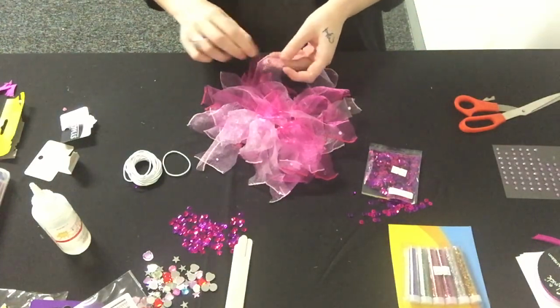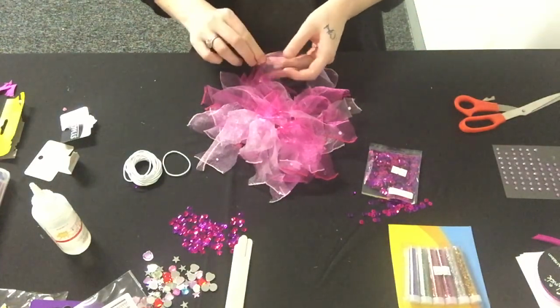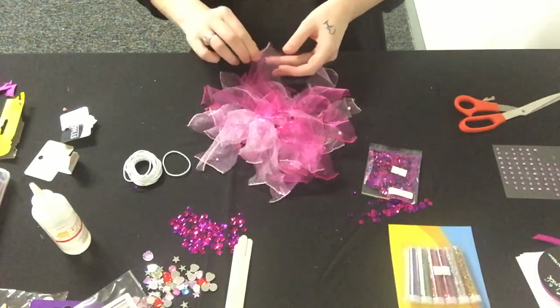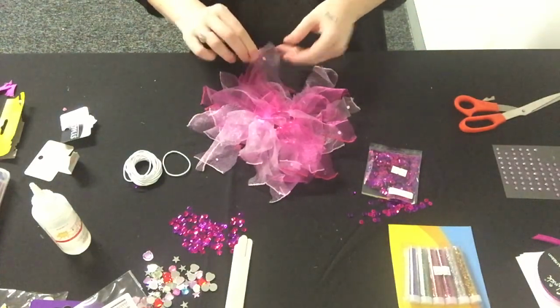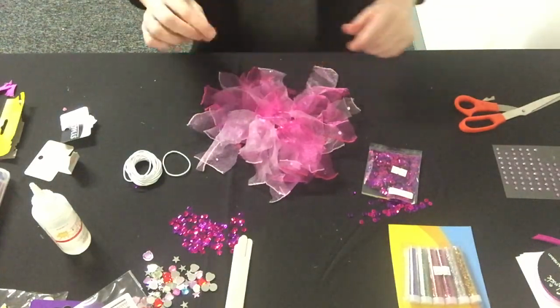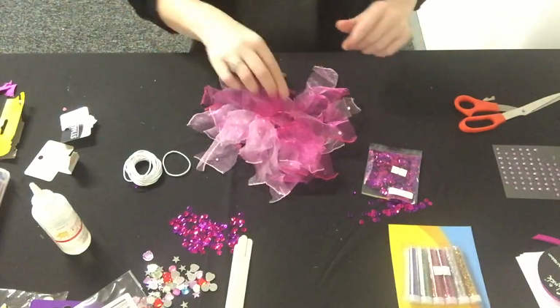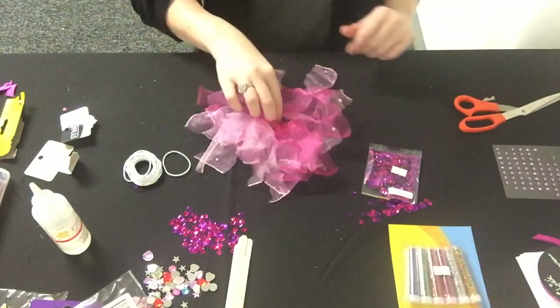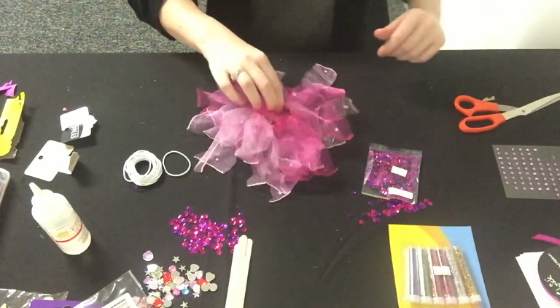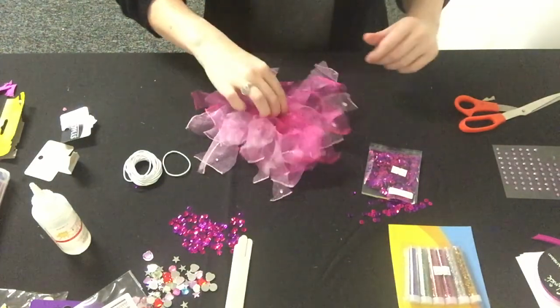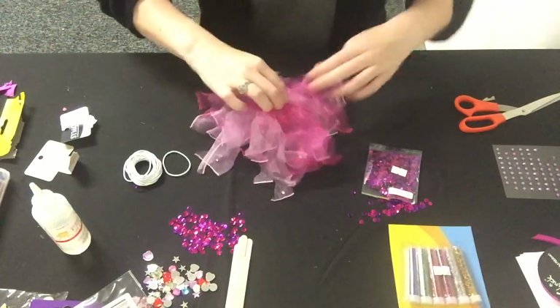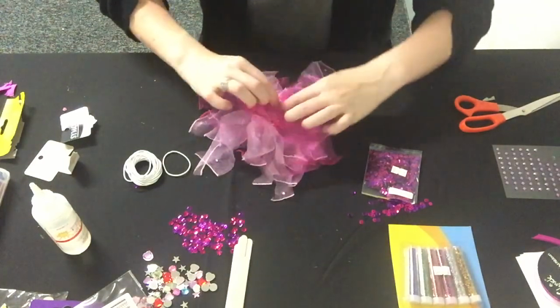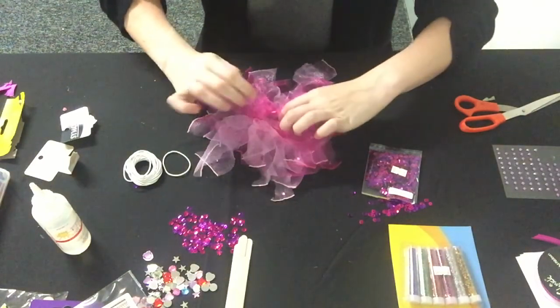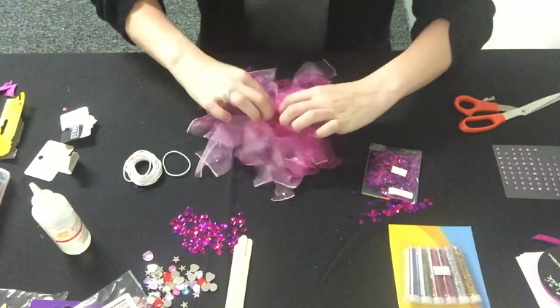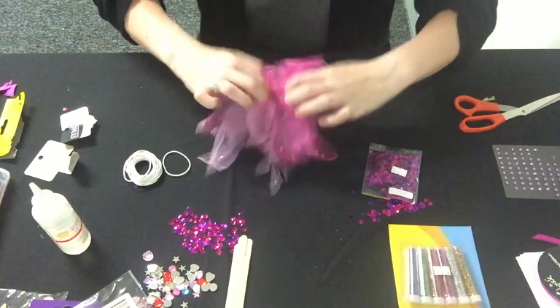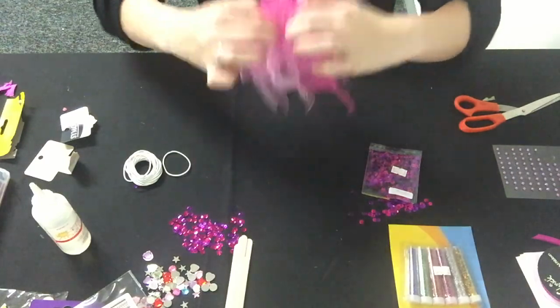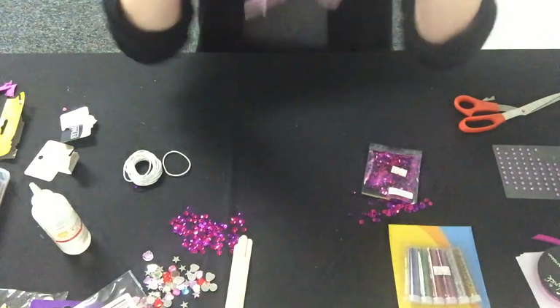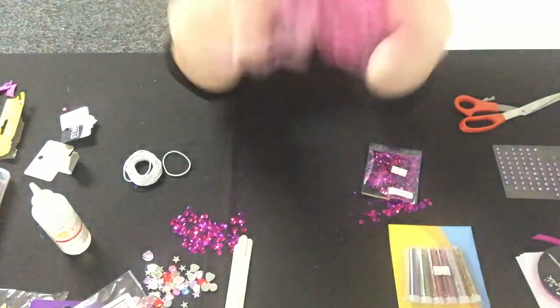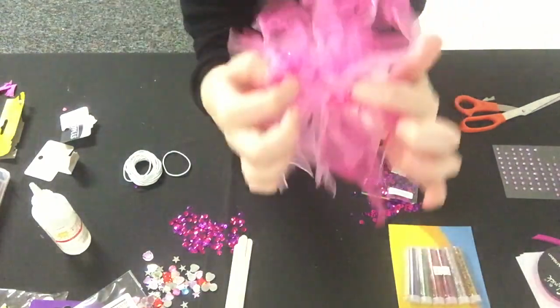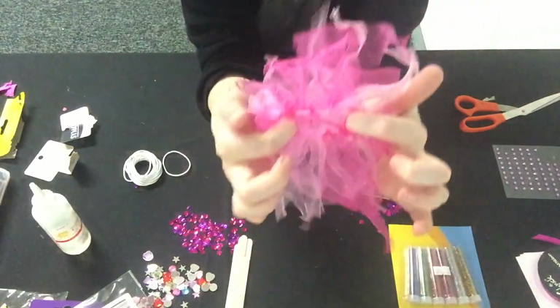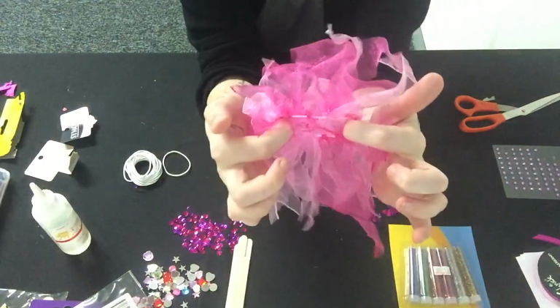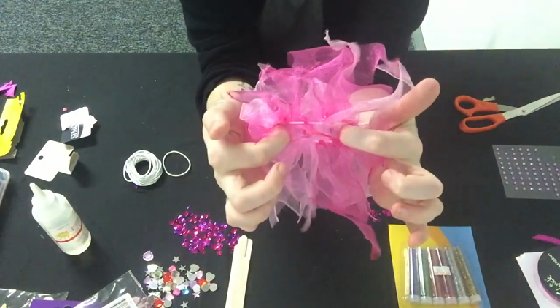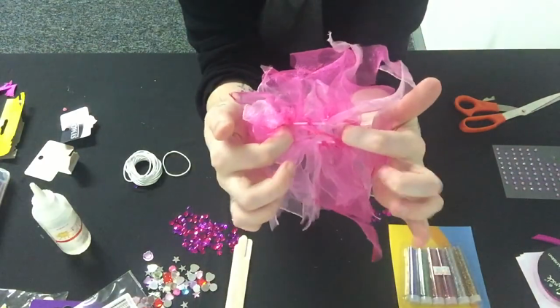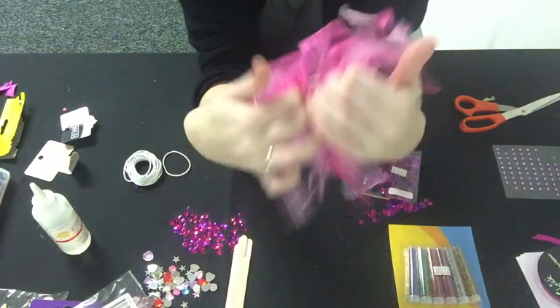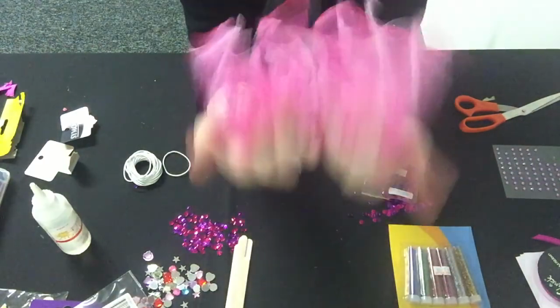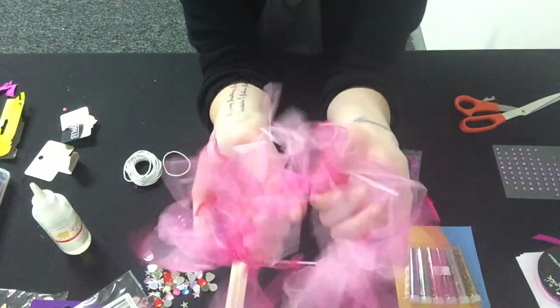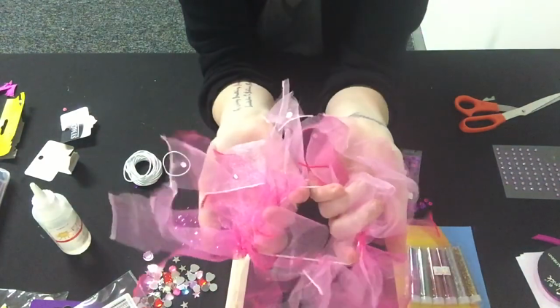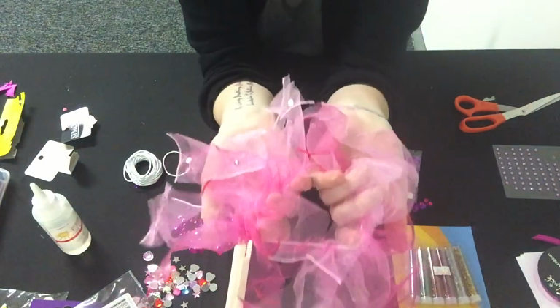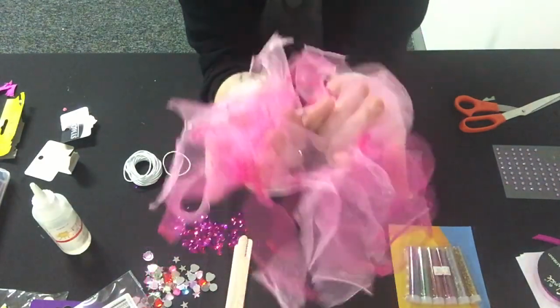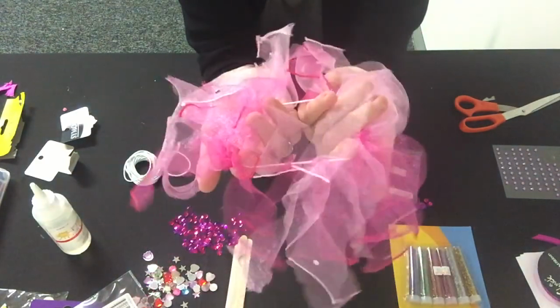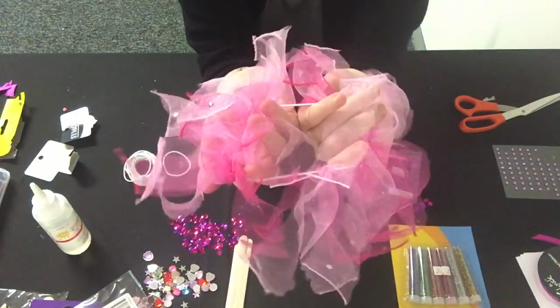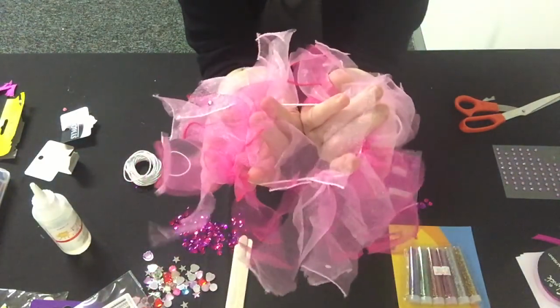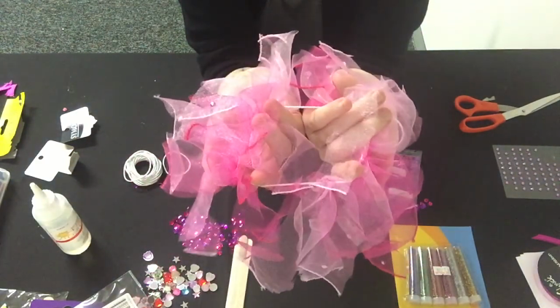Once you've done as many as you want to, you are finished! You can place it on your head.